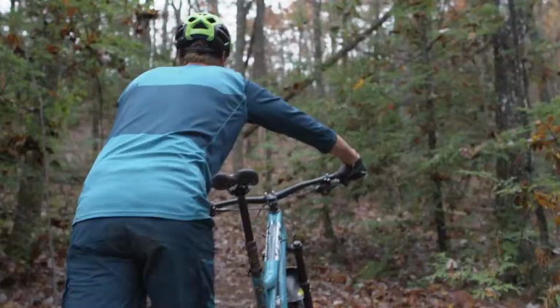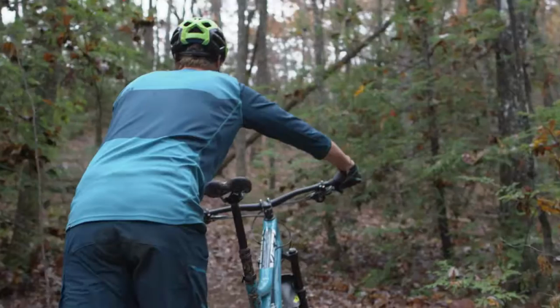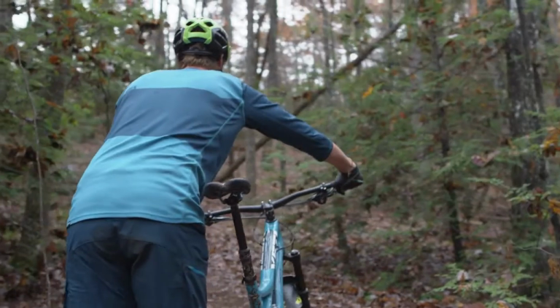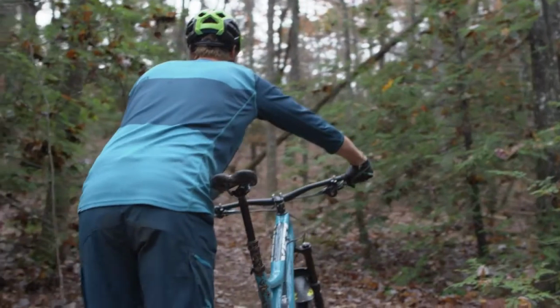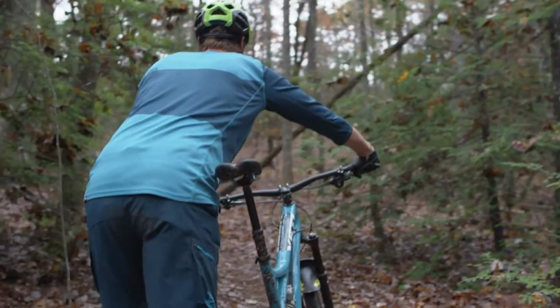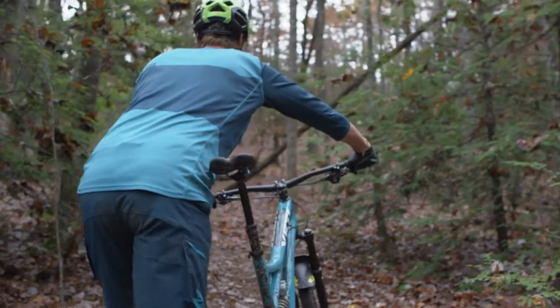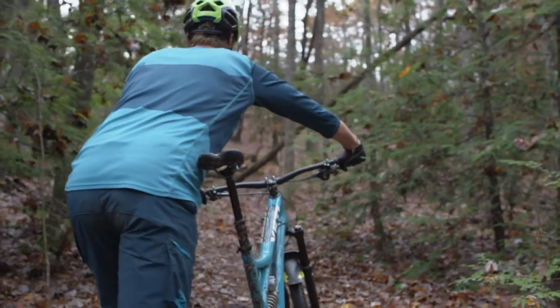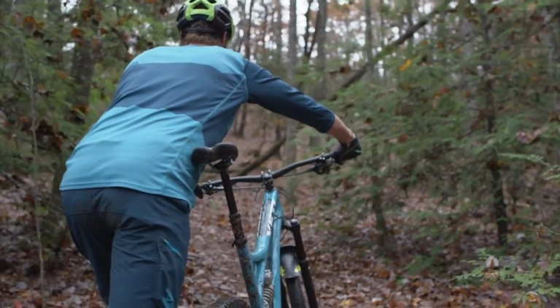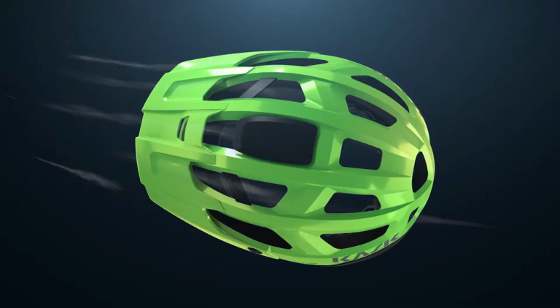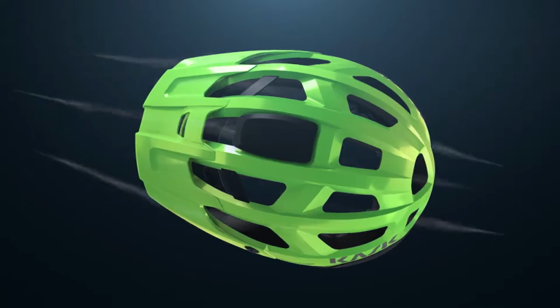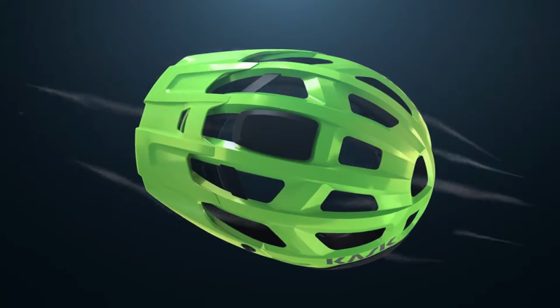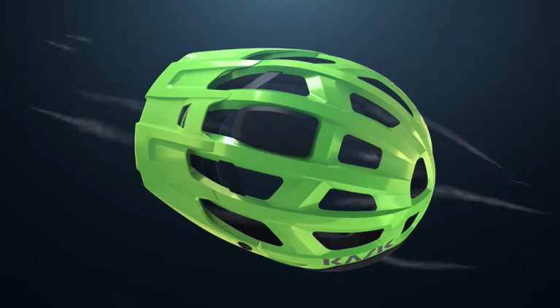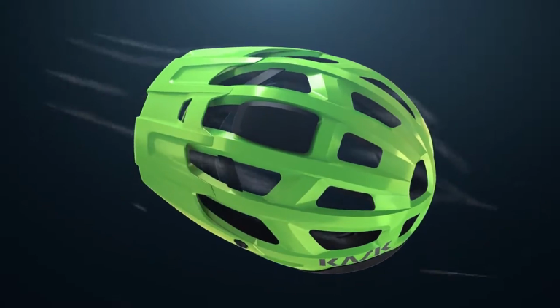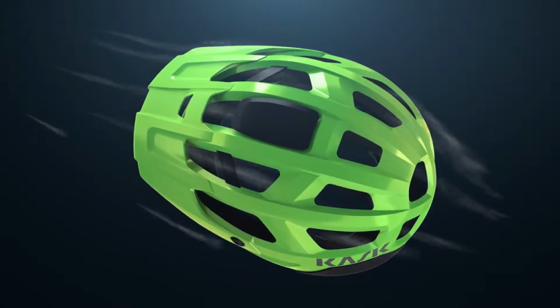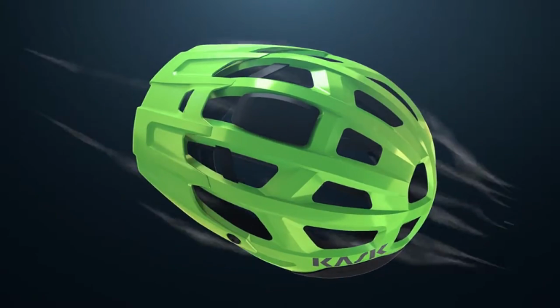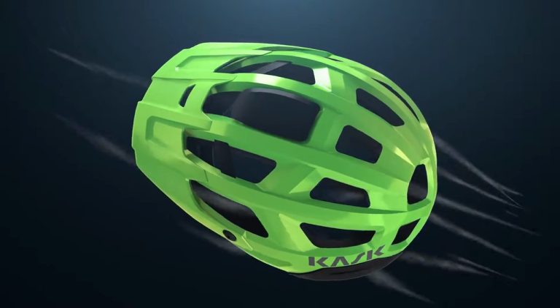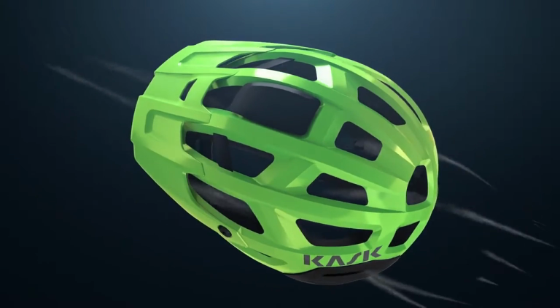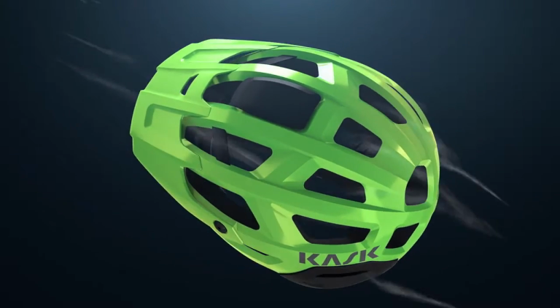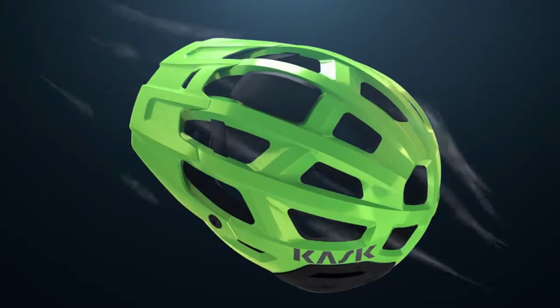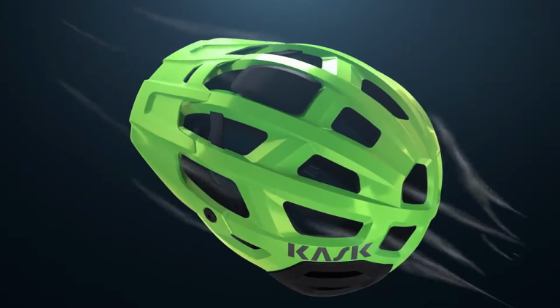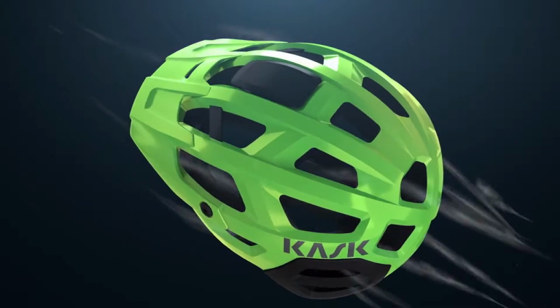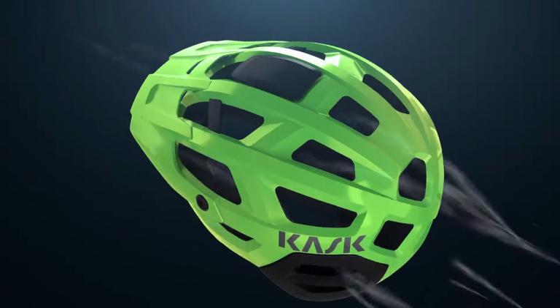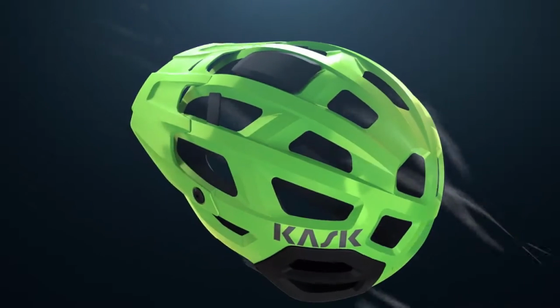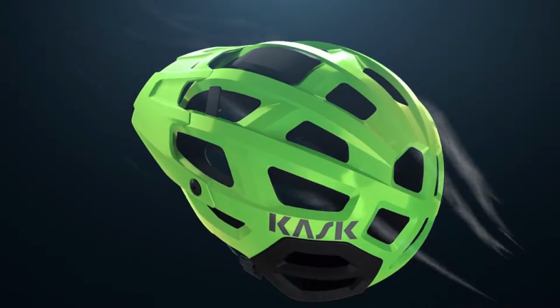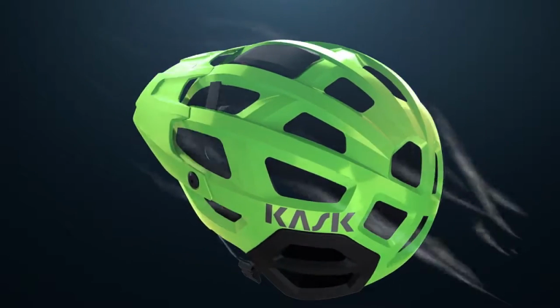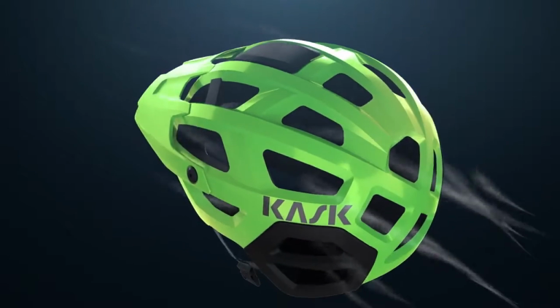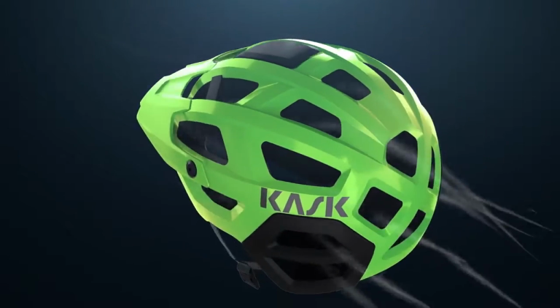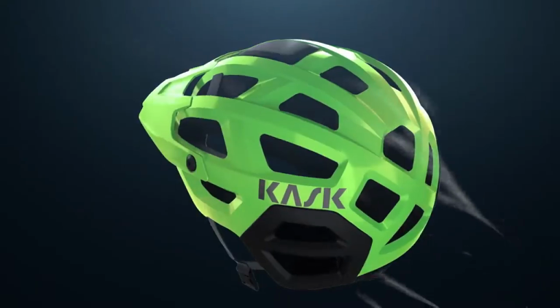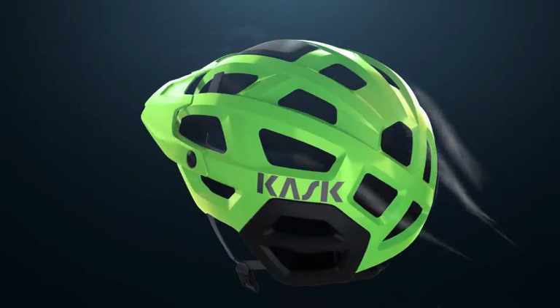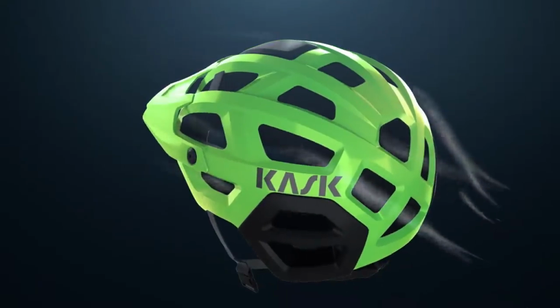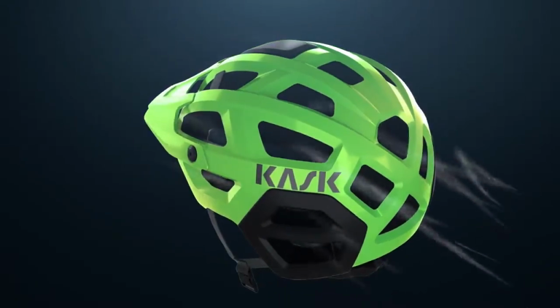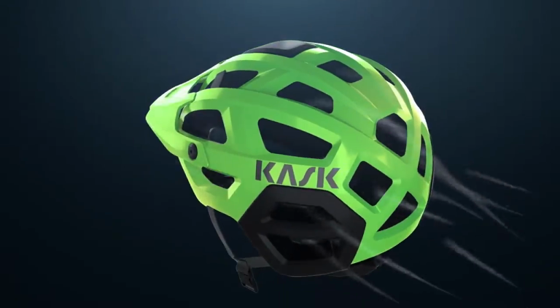Keep your dome cool in all kinds of conditions, with 20 vents placed throughout to provide the maximum amount of airflow.